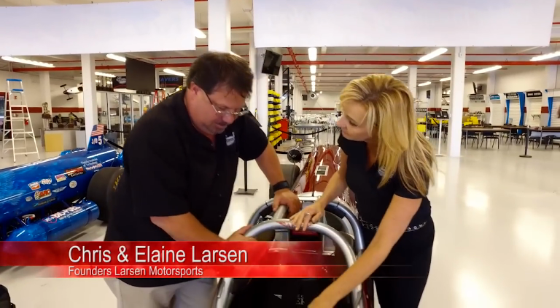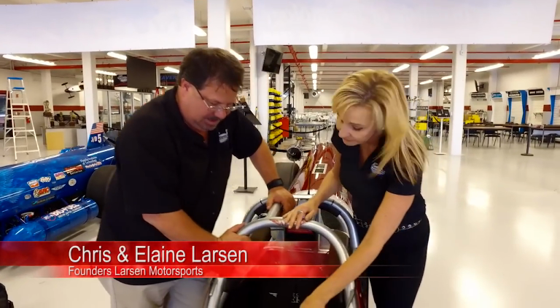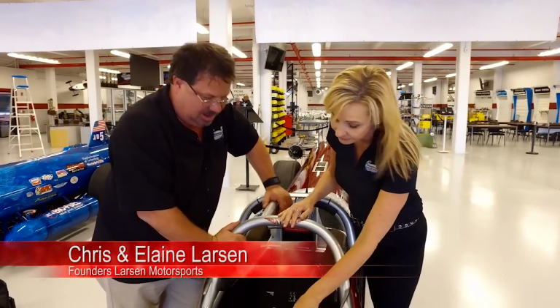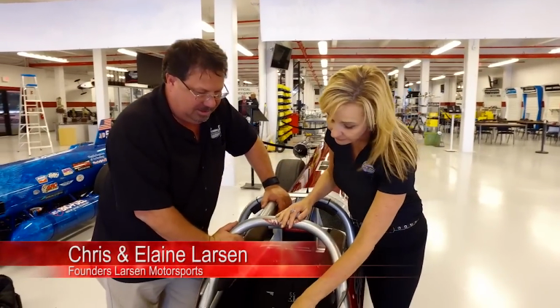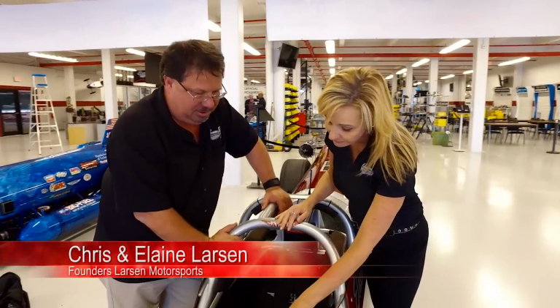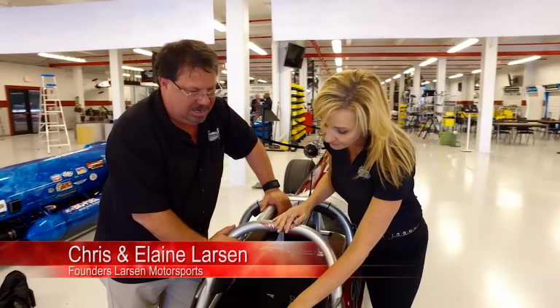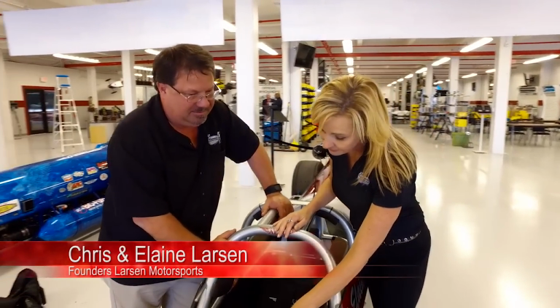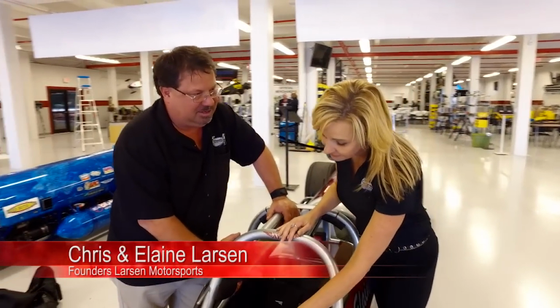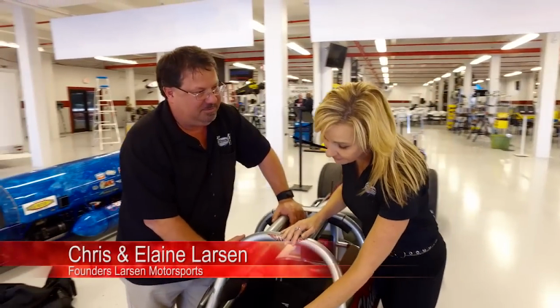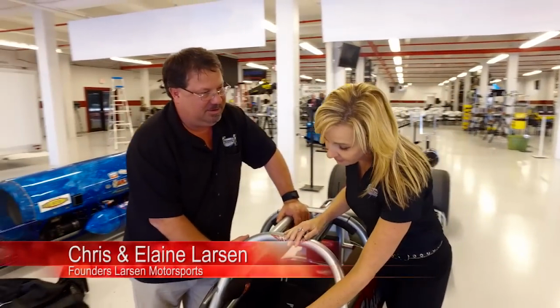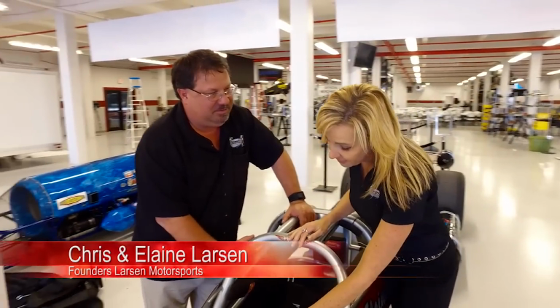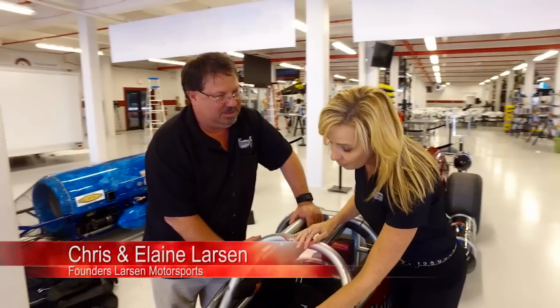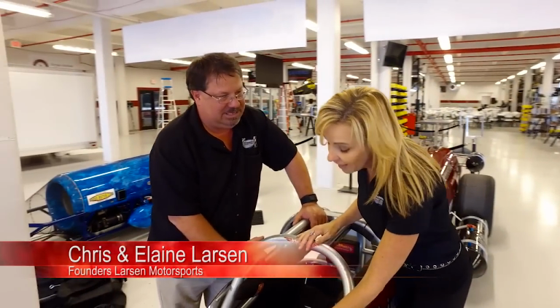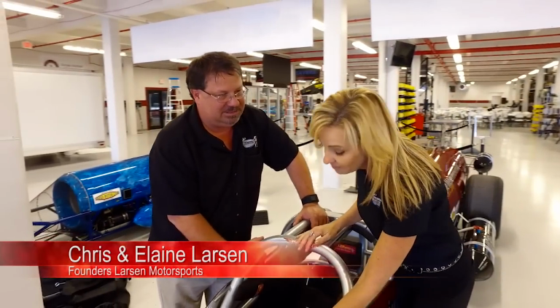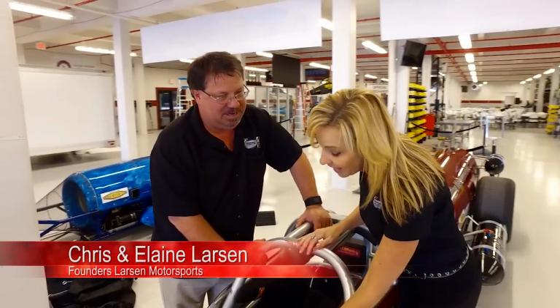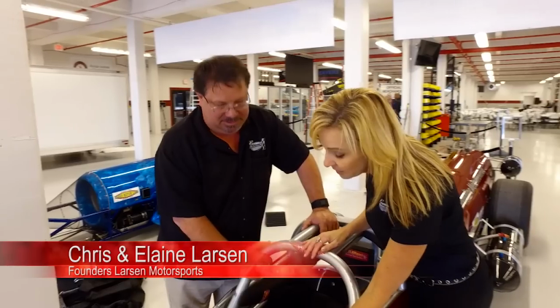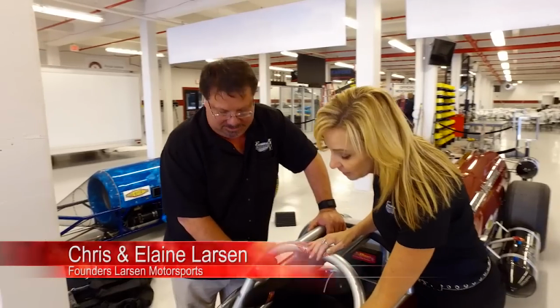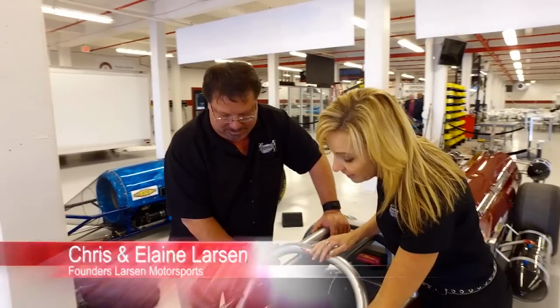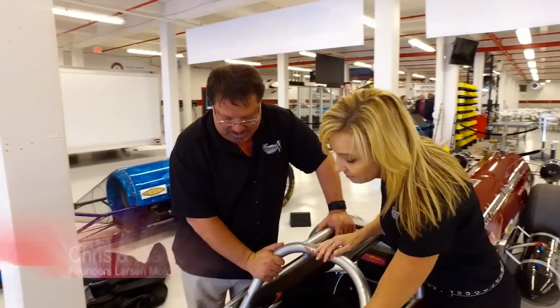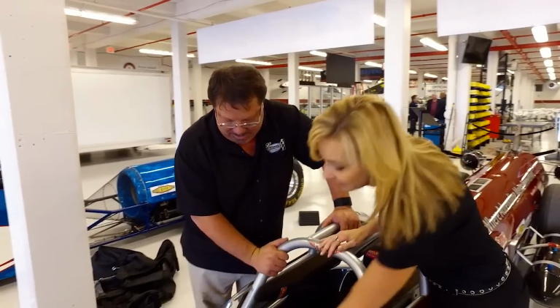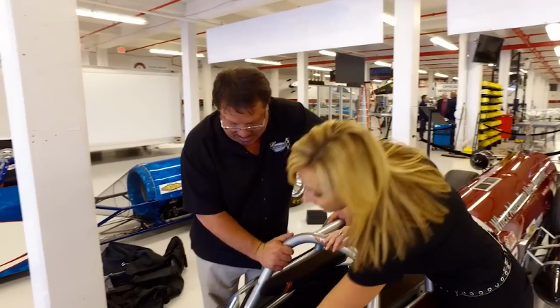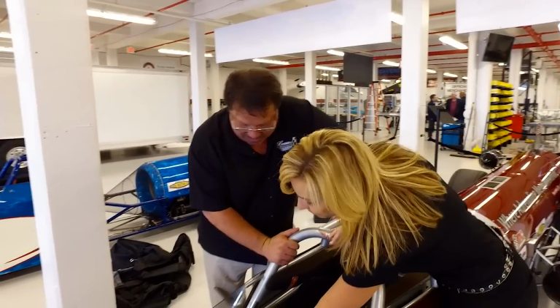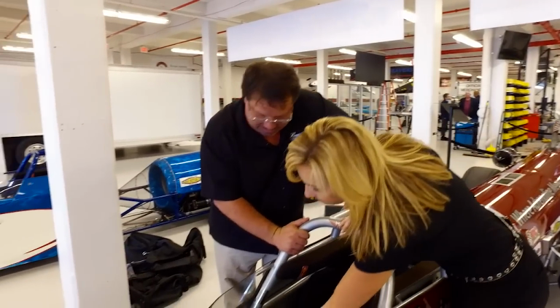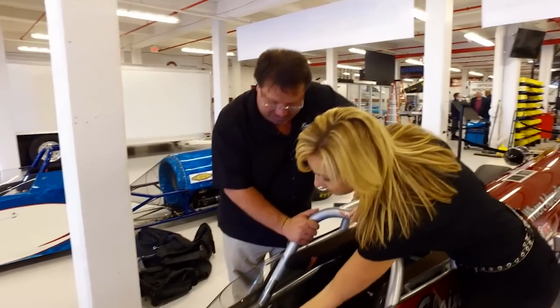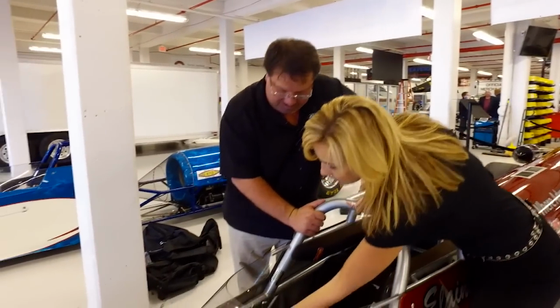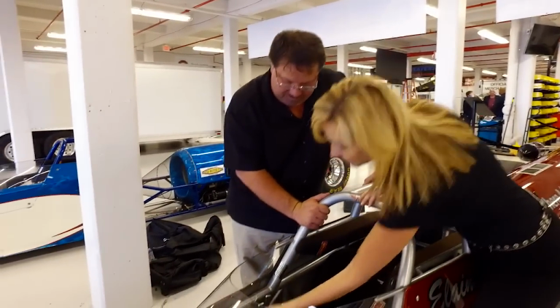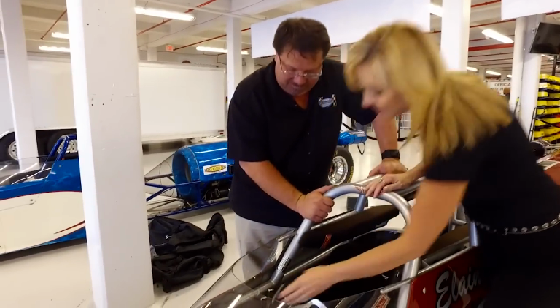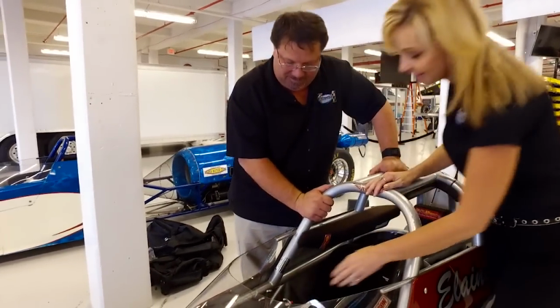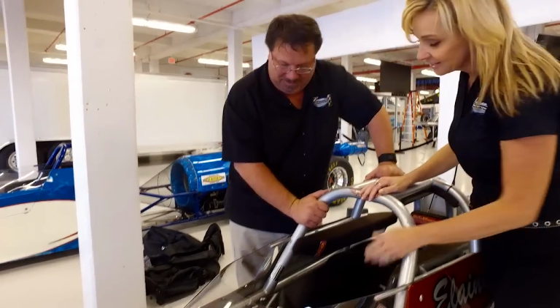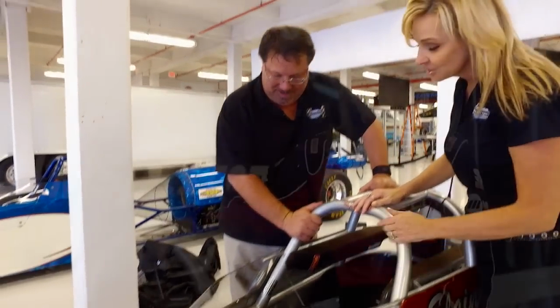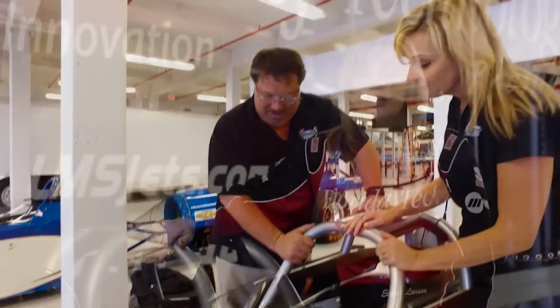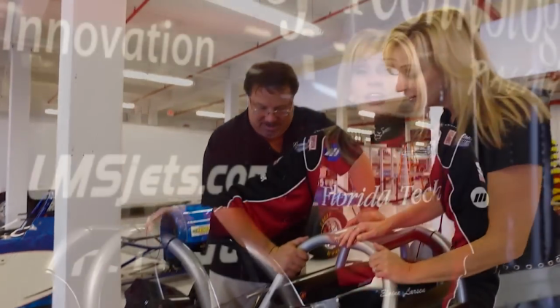Chris and Elaine Larsen, co-founders of Larsen Motorsports, know a thing or two about racing. They oversee all aspects of the business and operations of the cars.